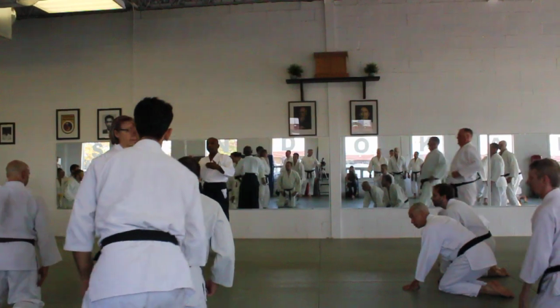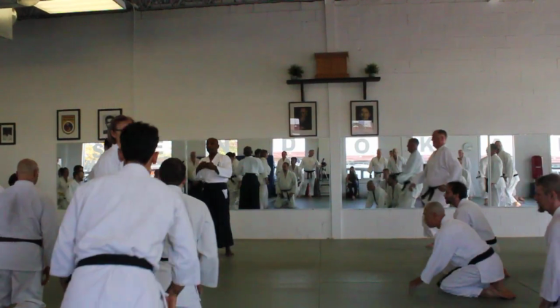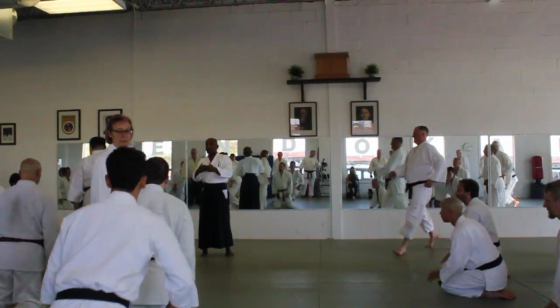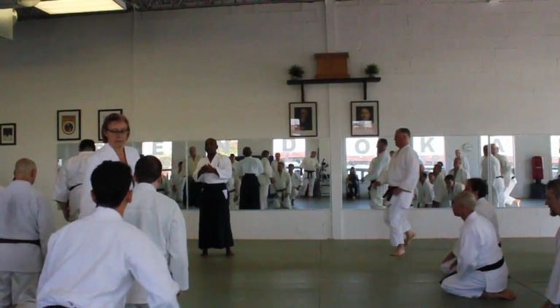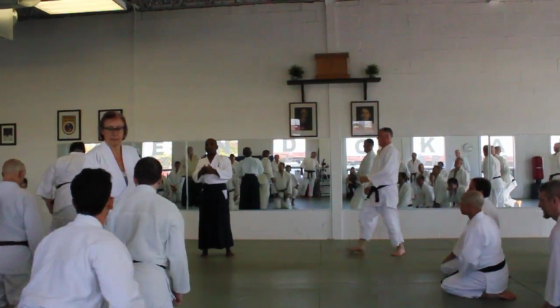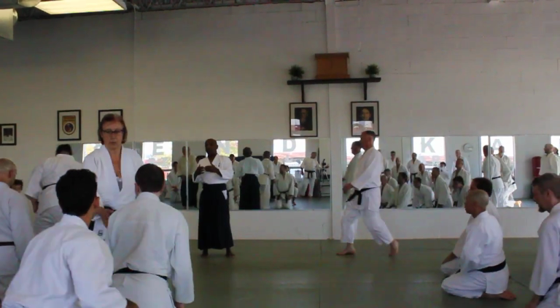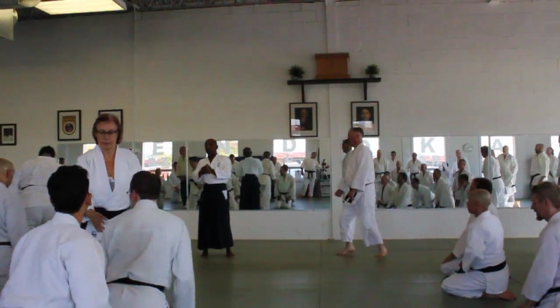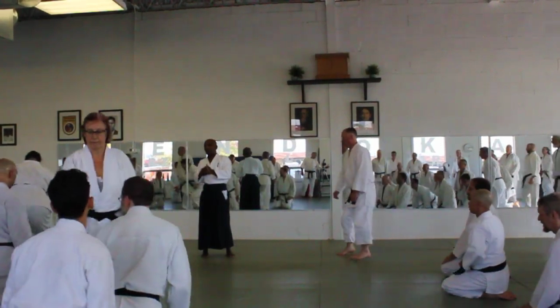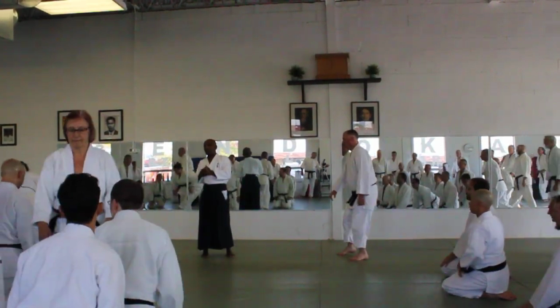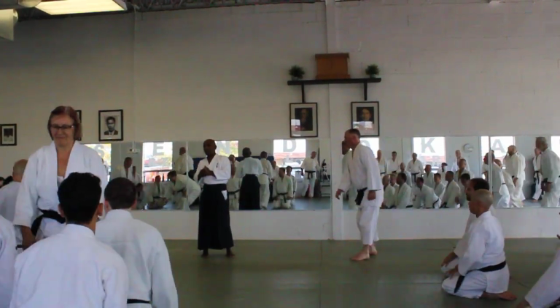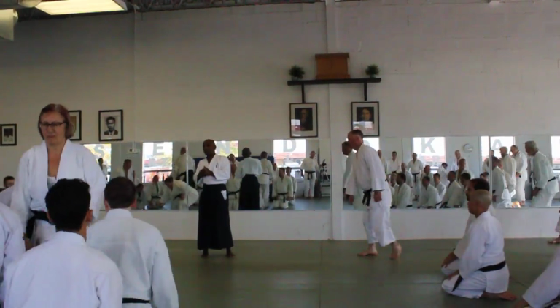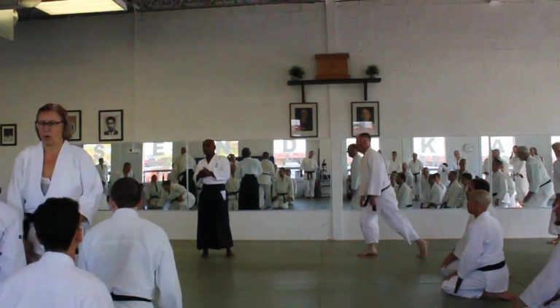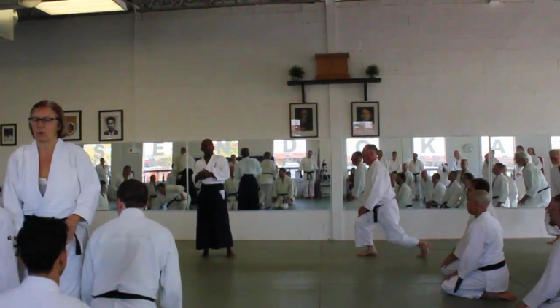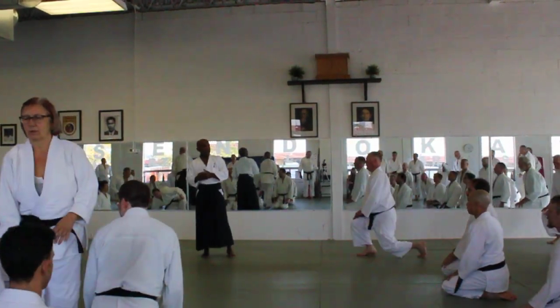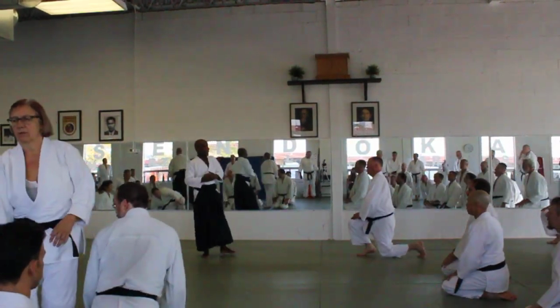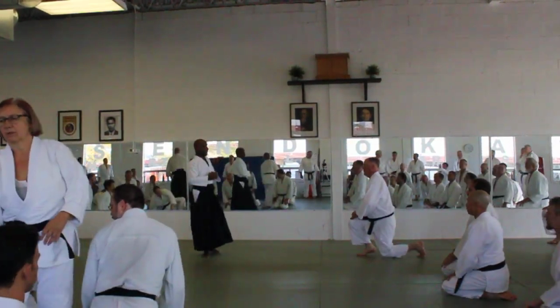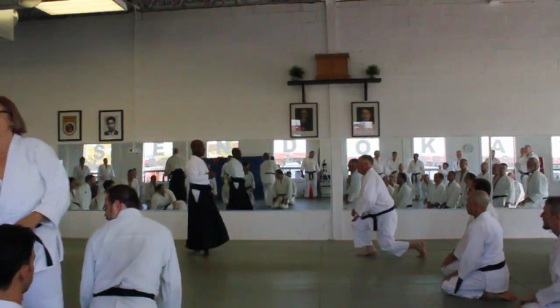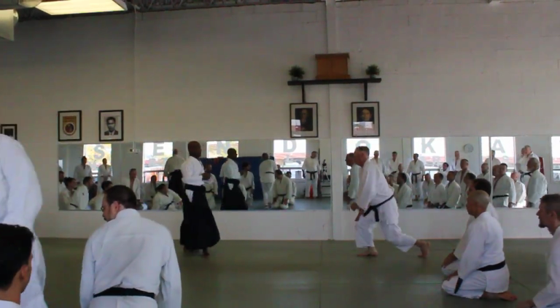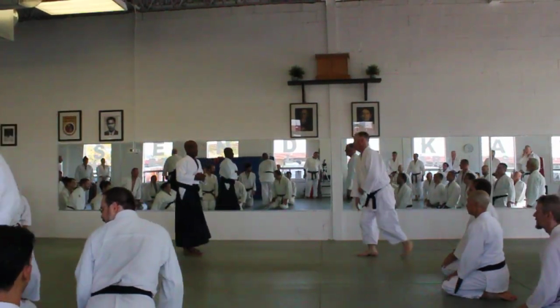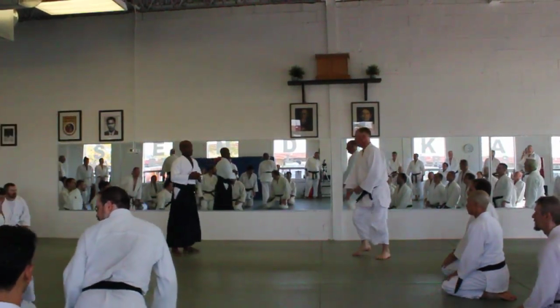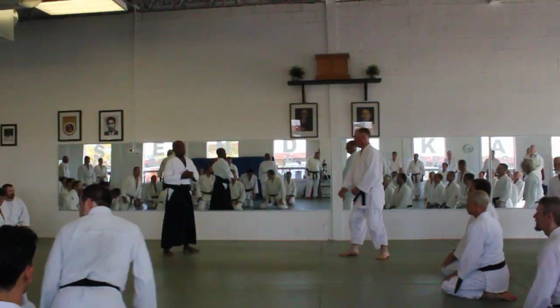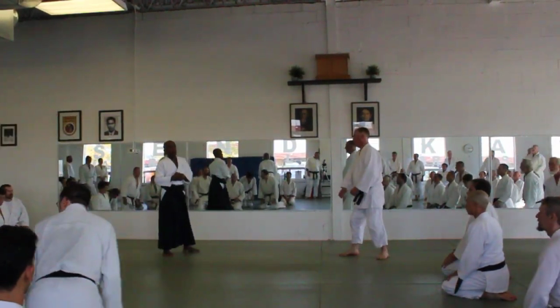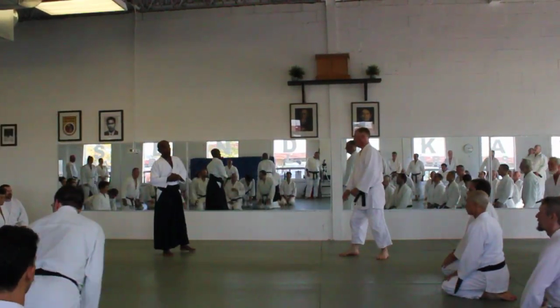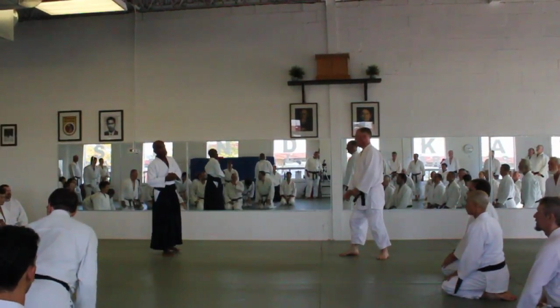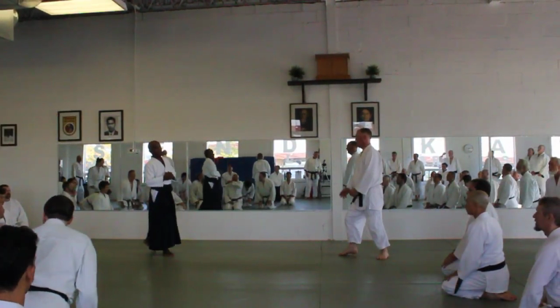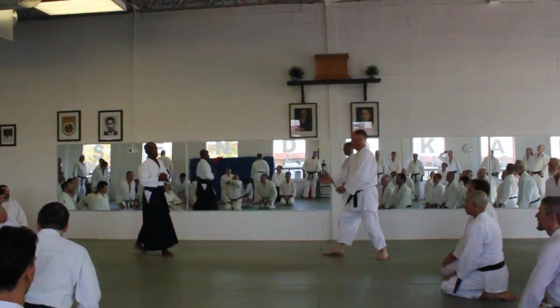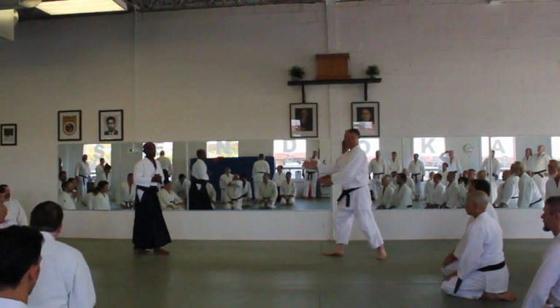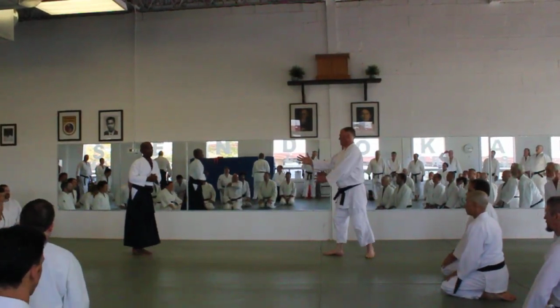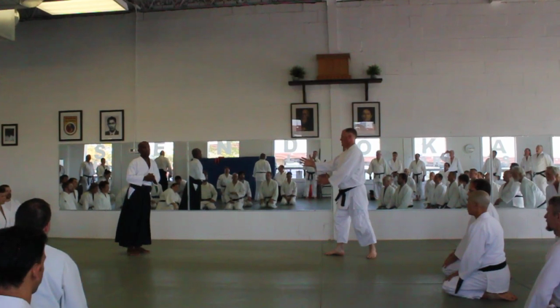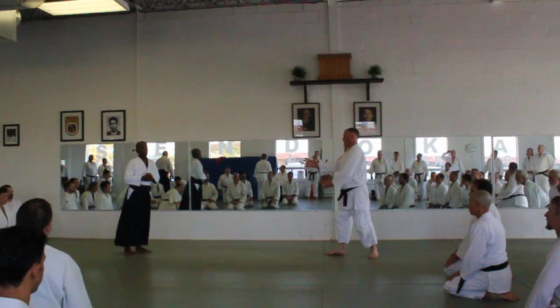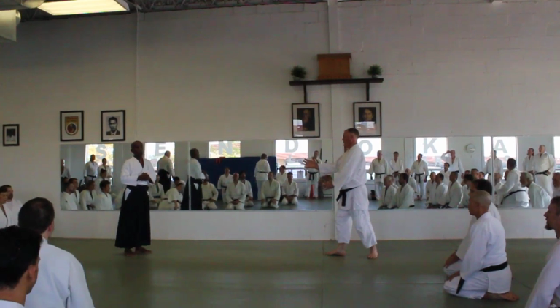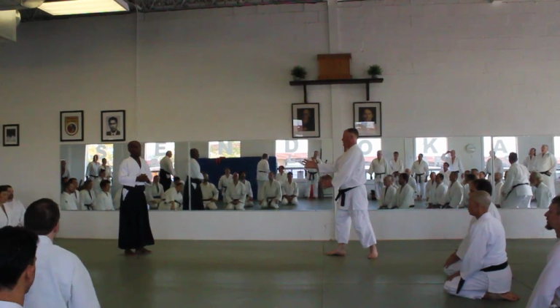Now you can practice Egyon Doru. Now we're going to start with Suwari Waza Ryote Mochi Kokyu Ho Ni.